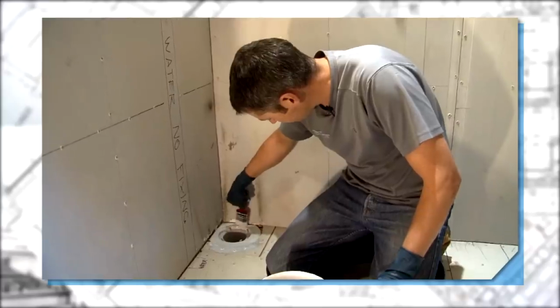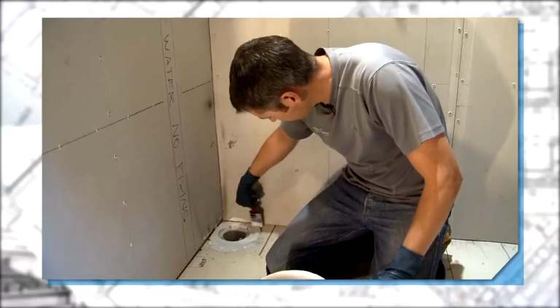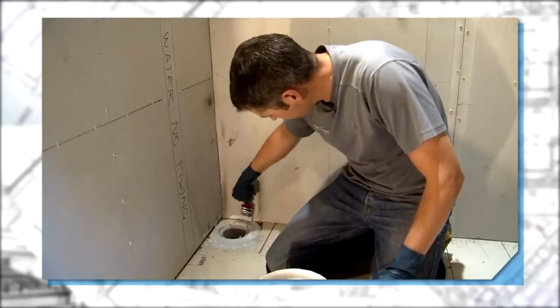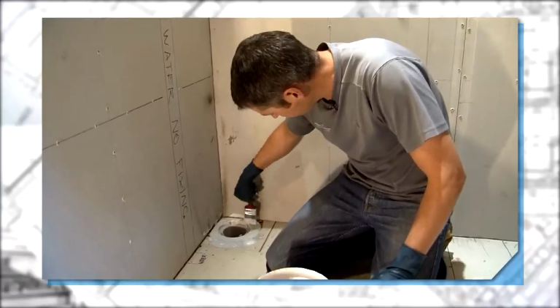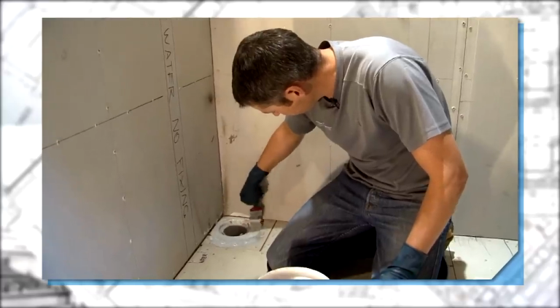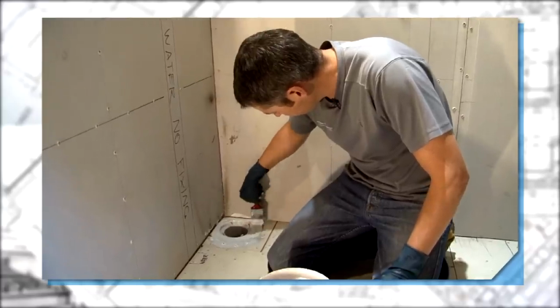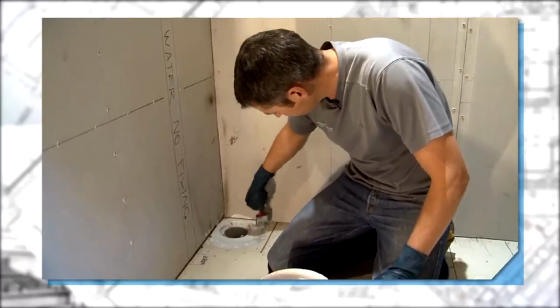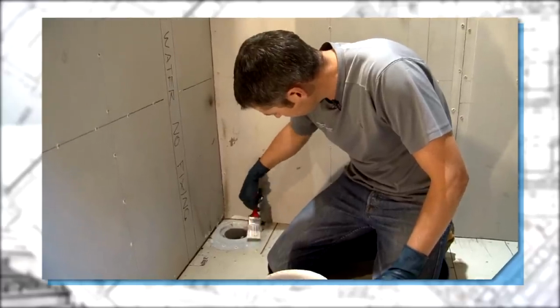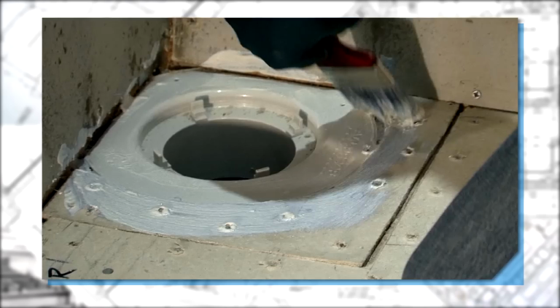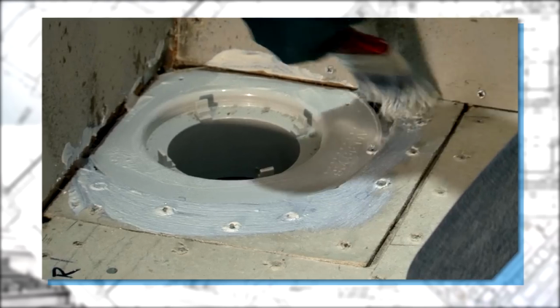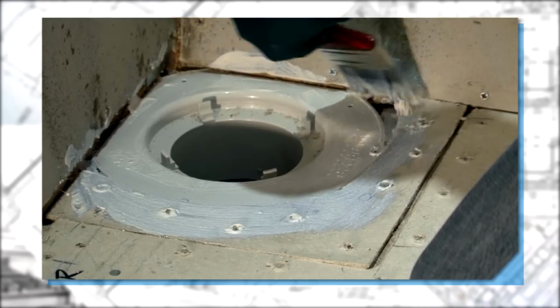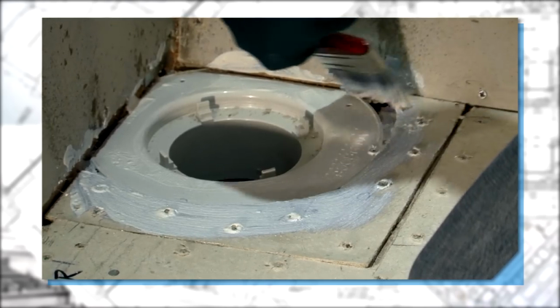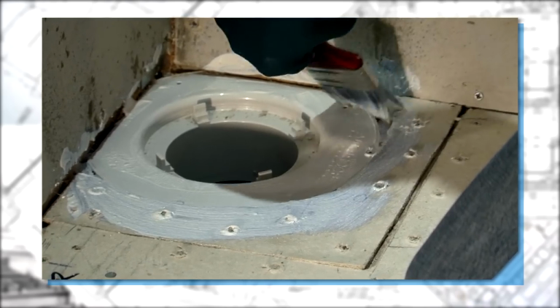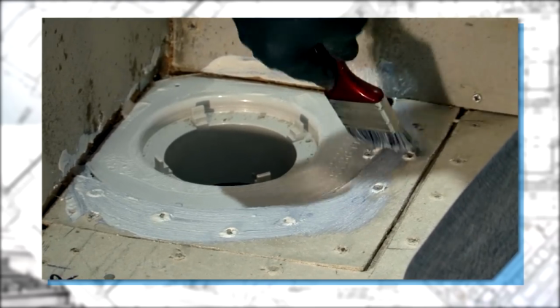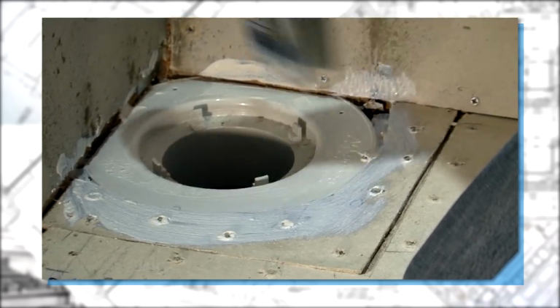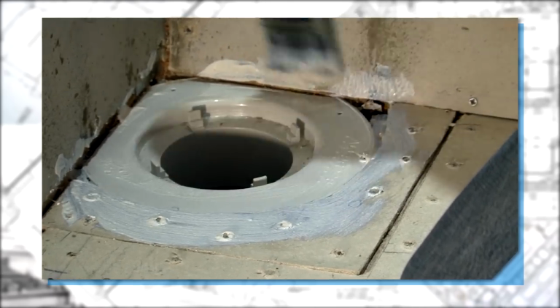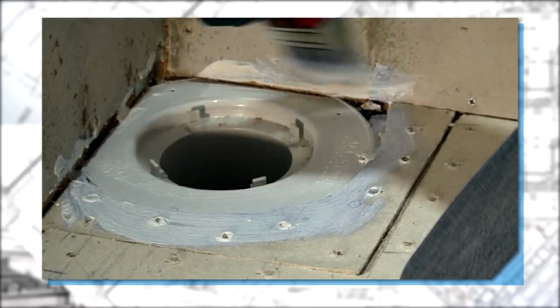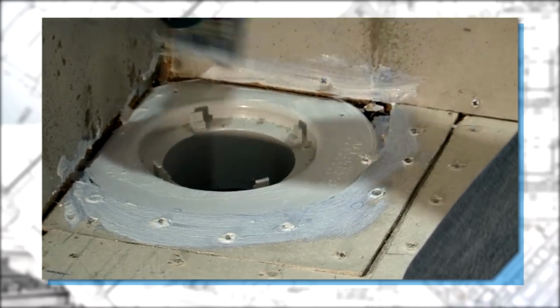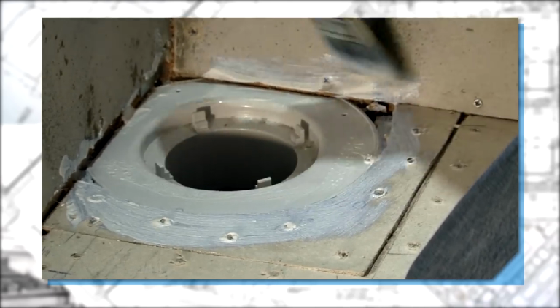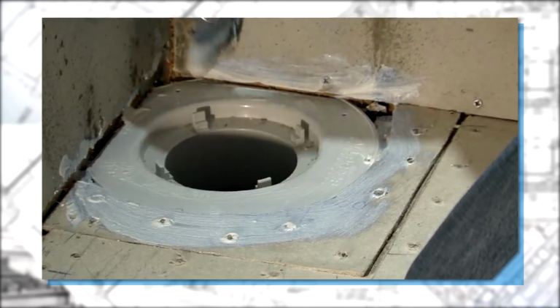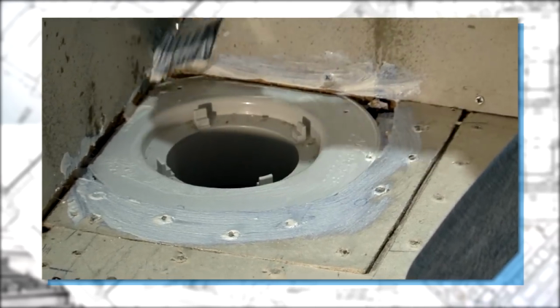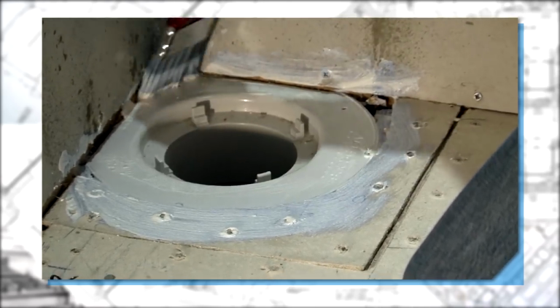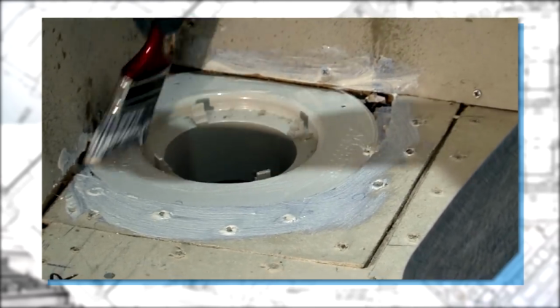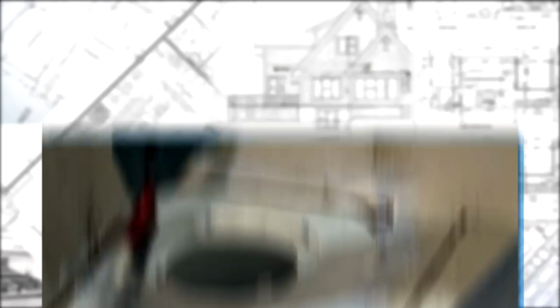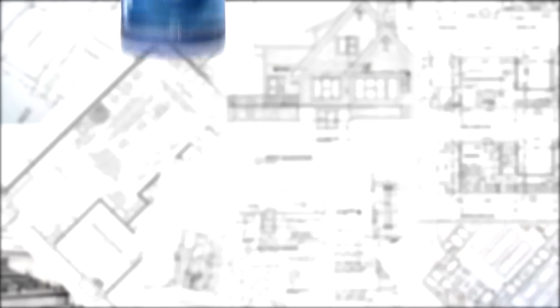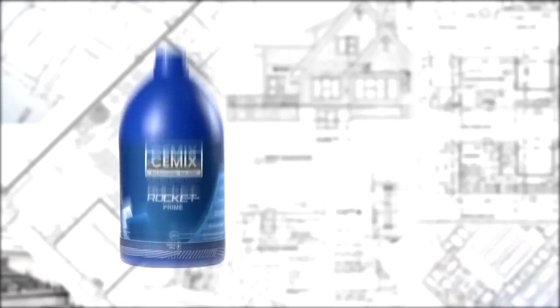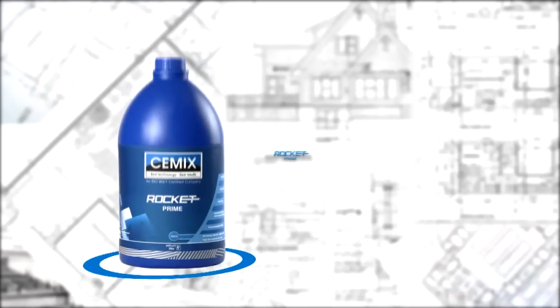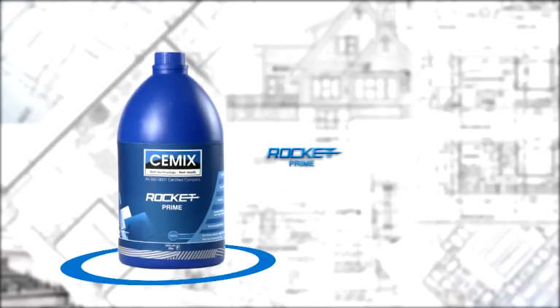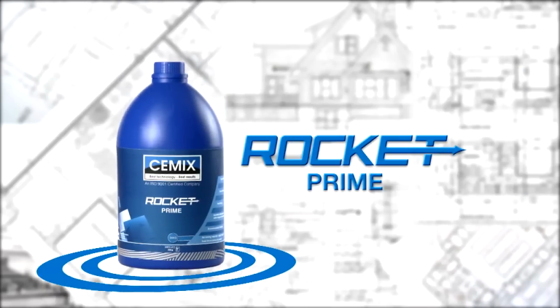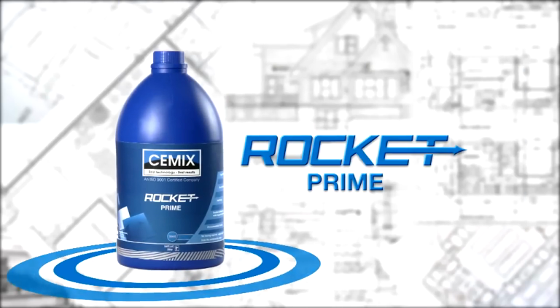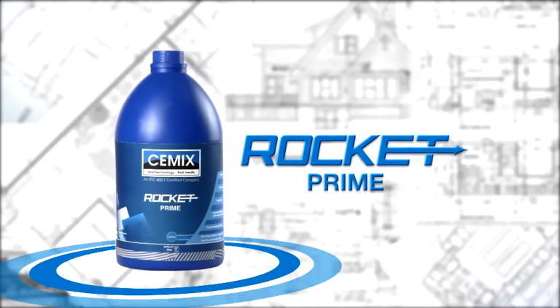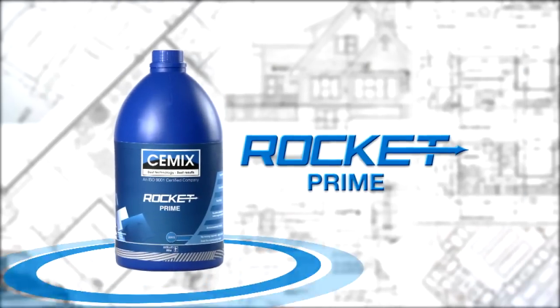When priming around puddle flanges or other non-porous substrates, ensure that you're using Rocket Prime.